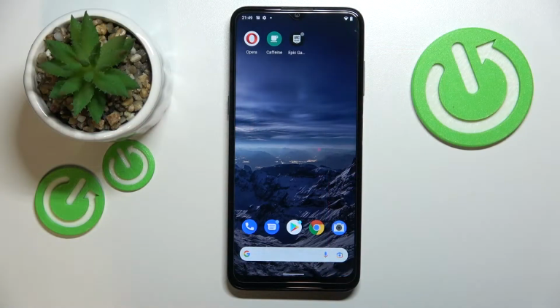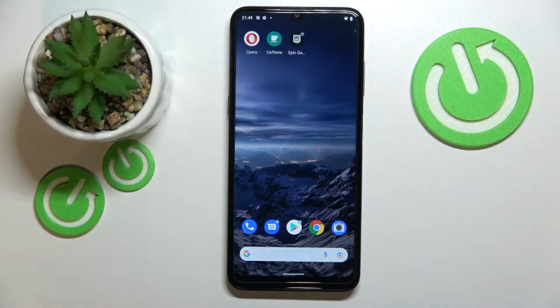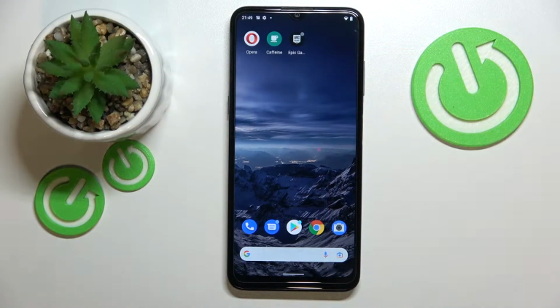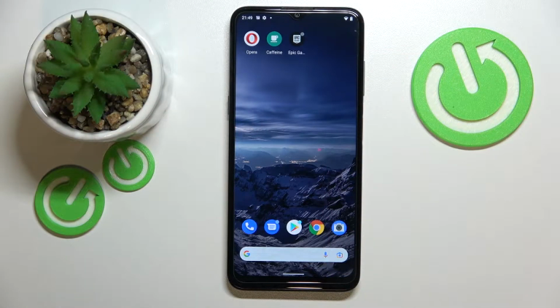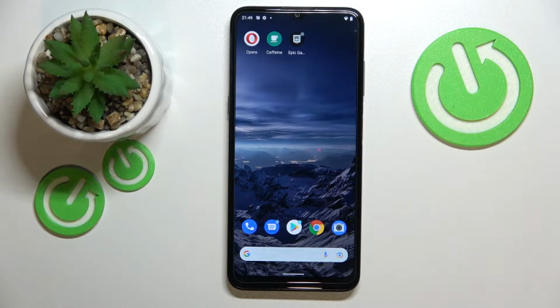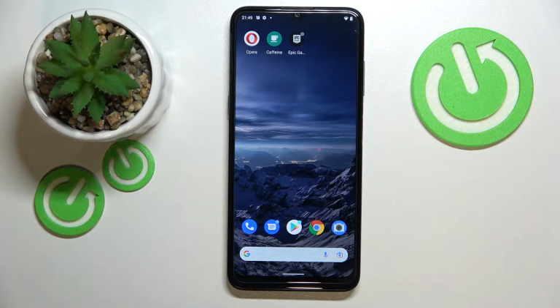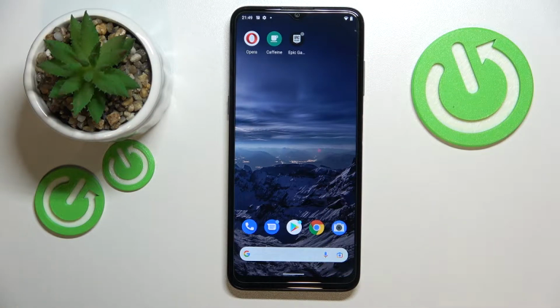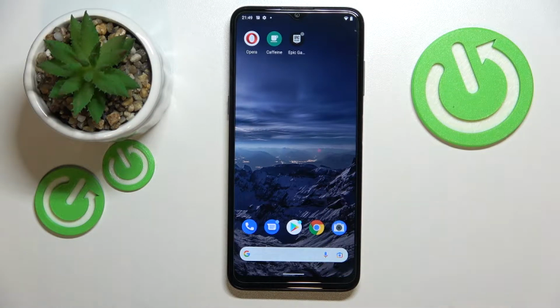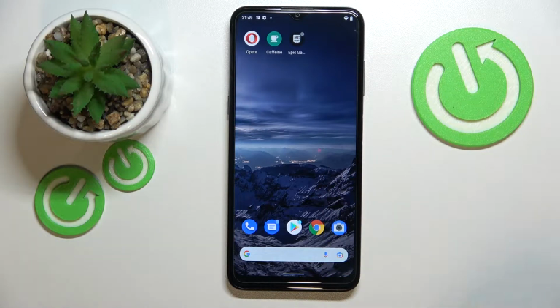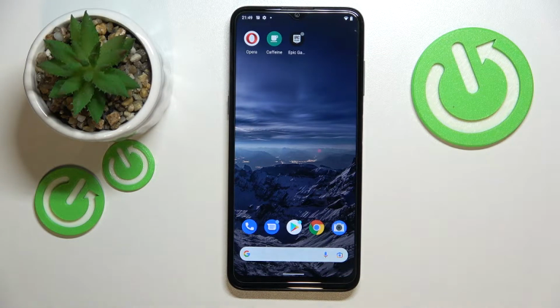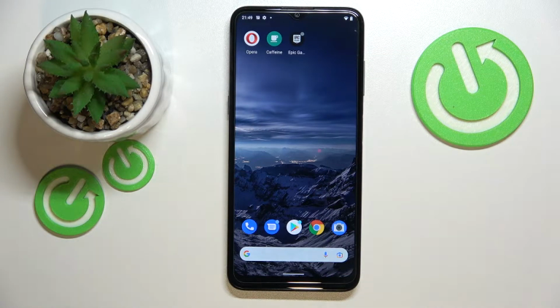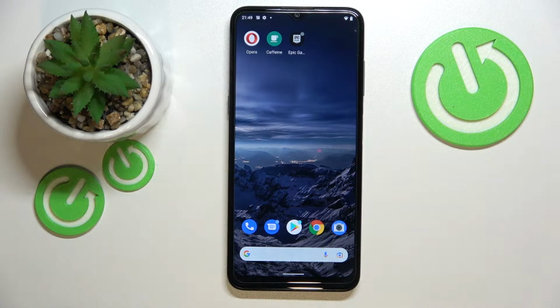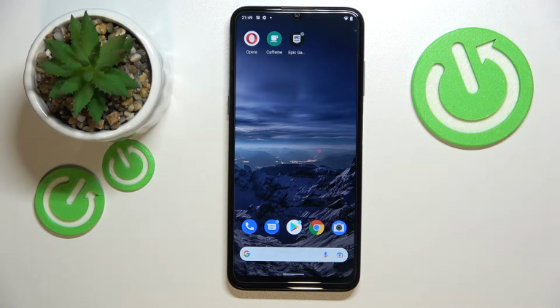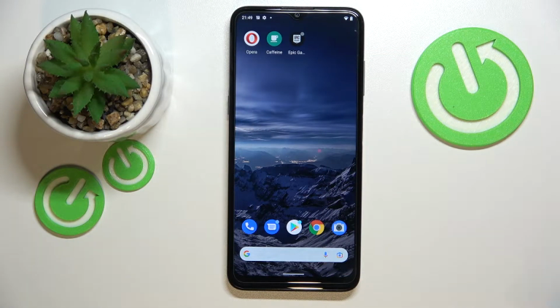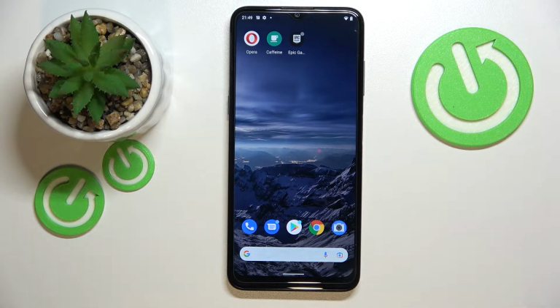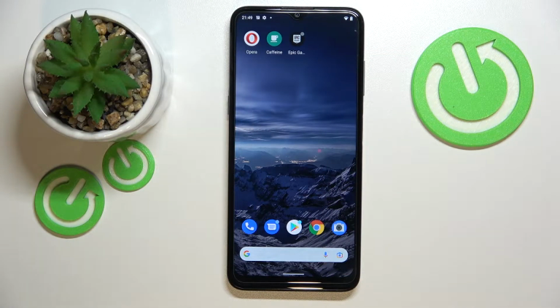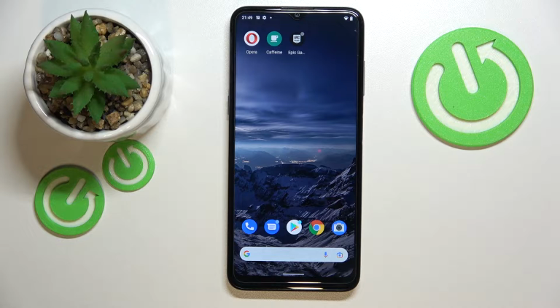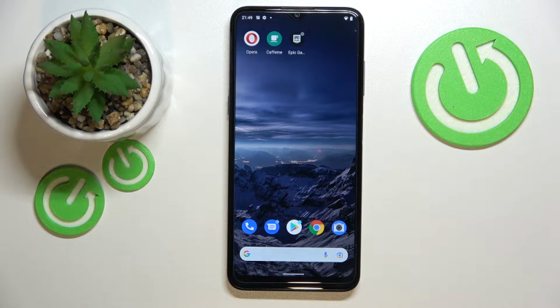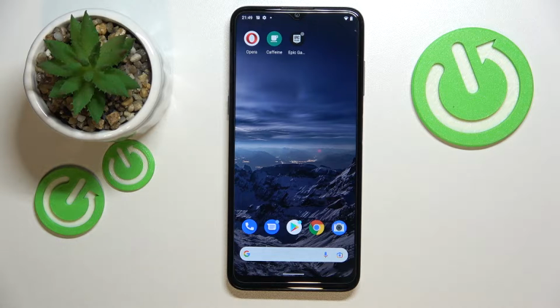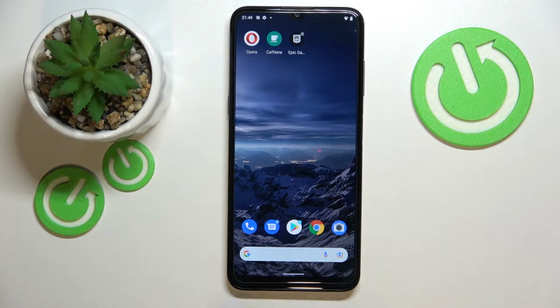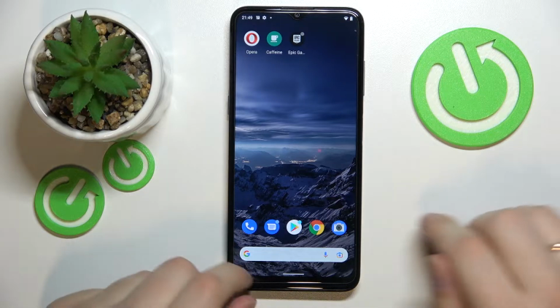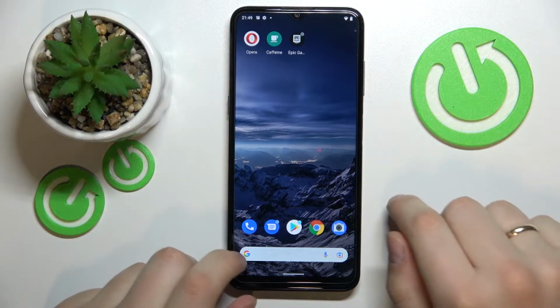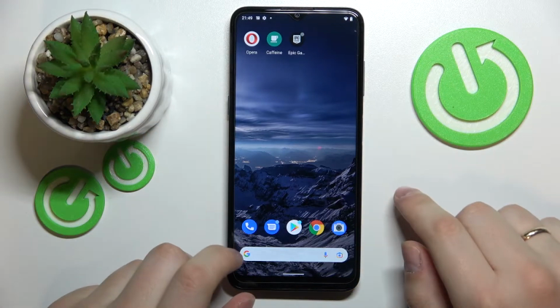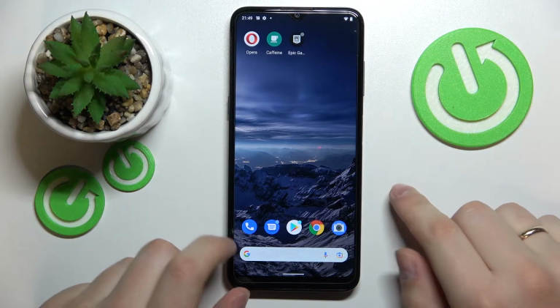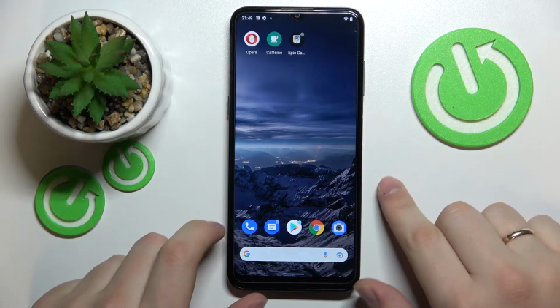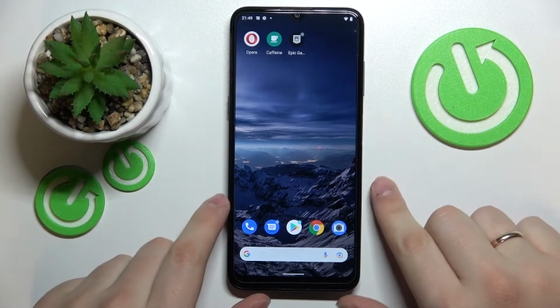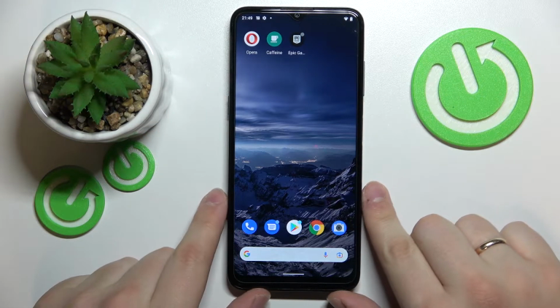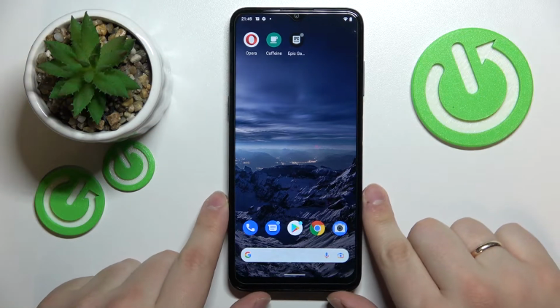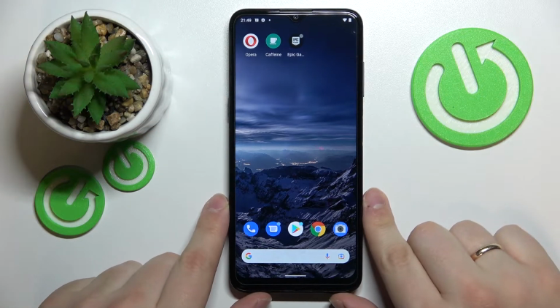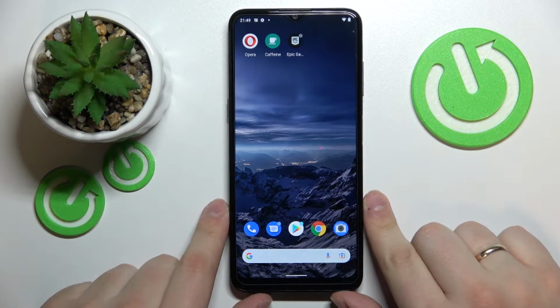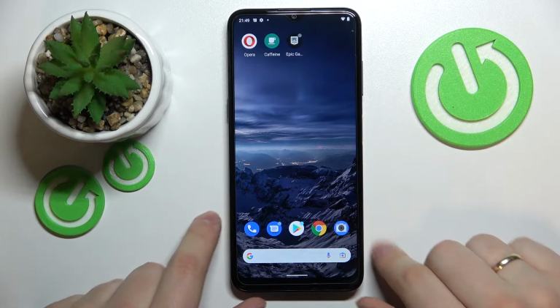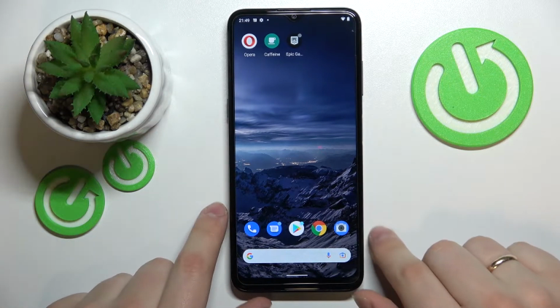Hello everybody, it's Rene. I have this magnificent Nokia G21 smartphone and let me show how you can share the Wi-Fi network password on this device.